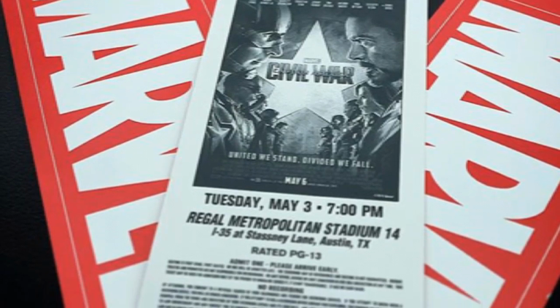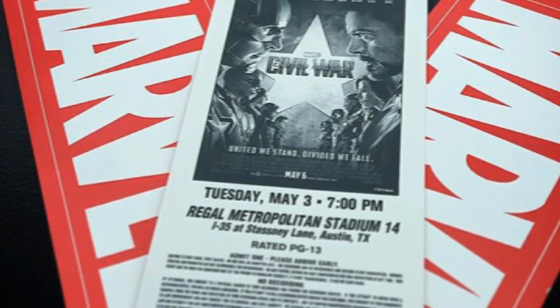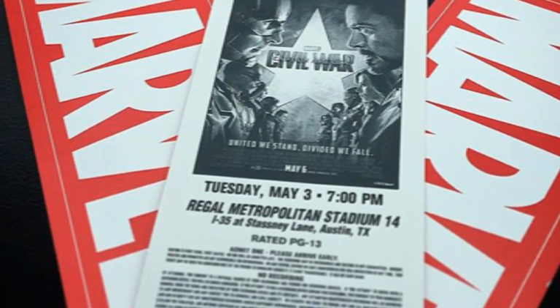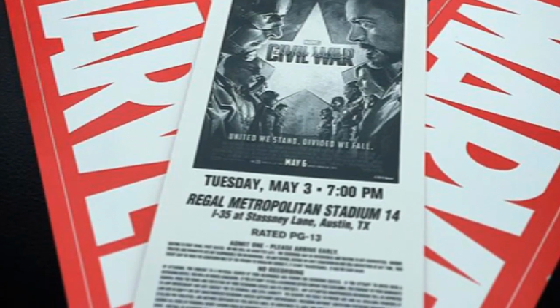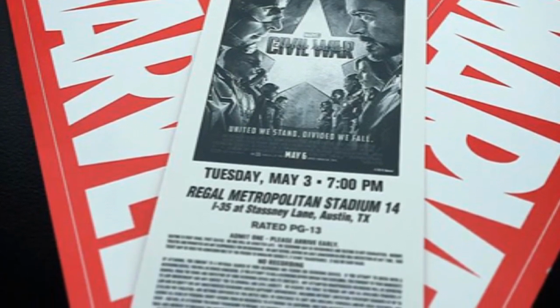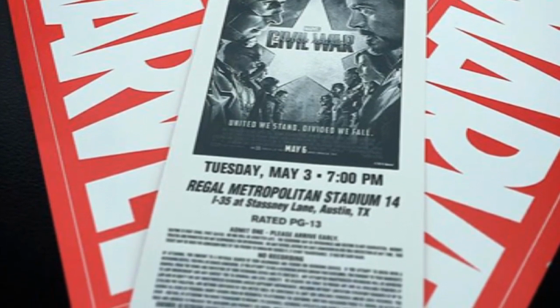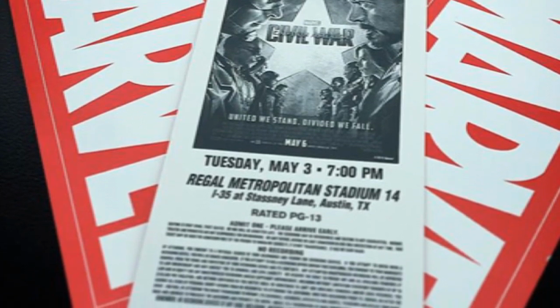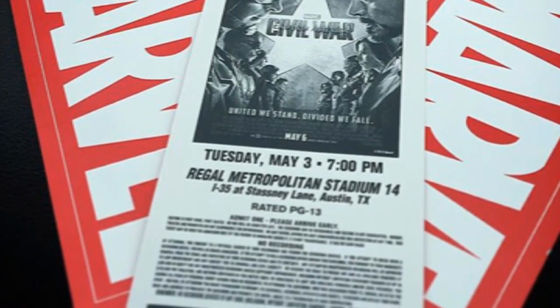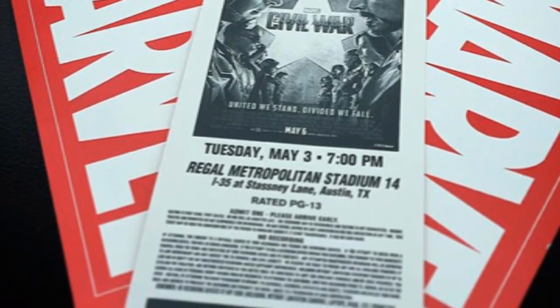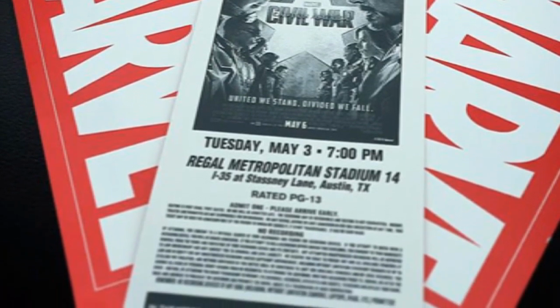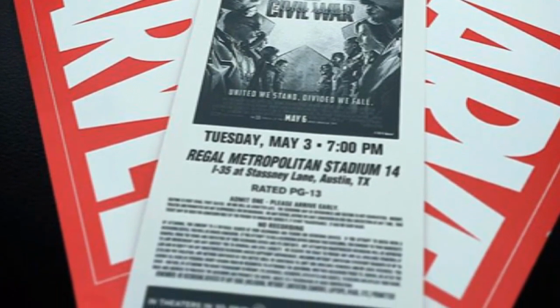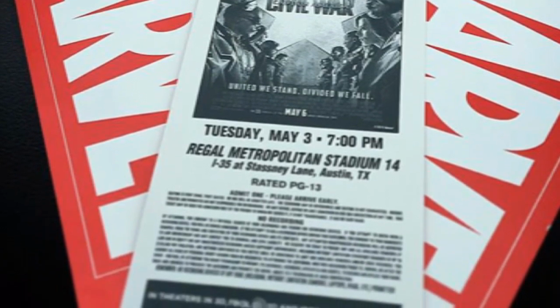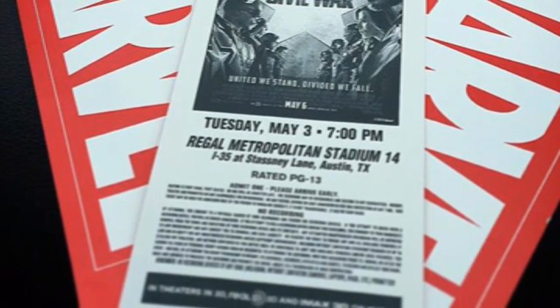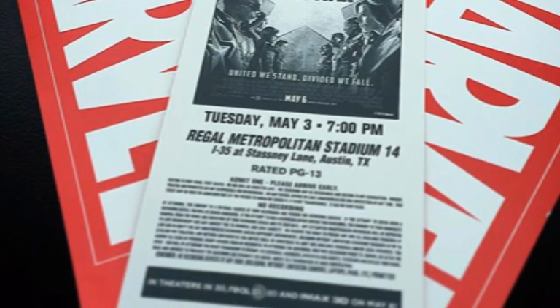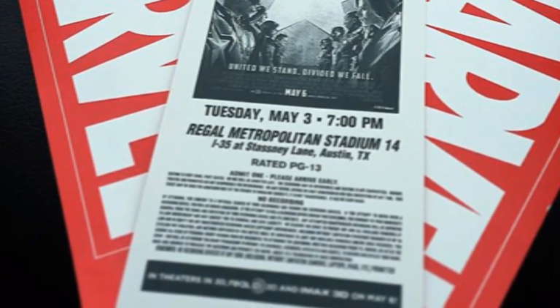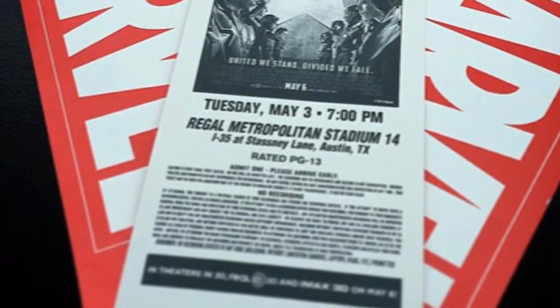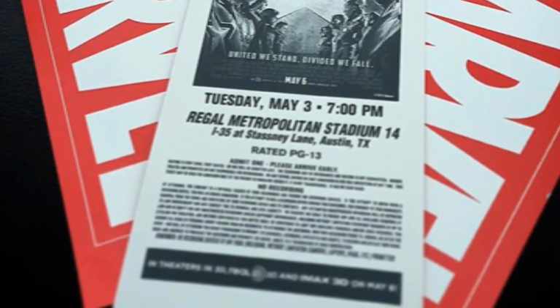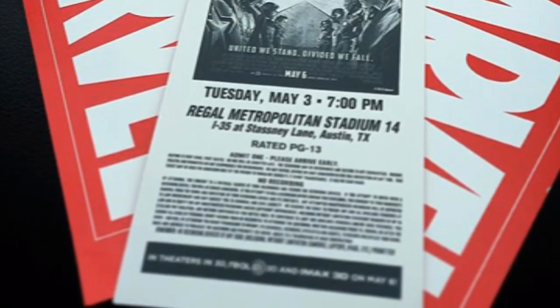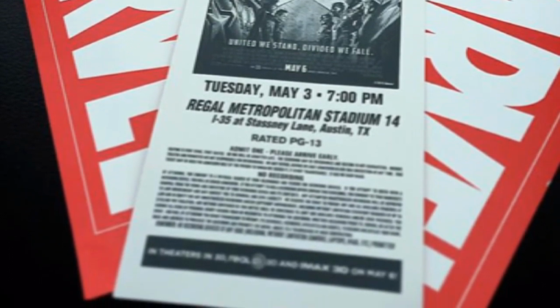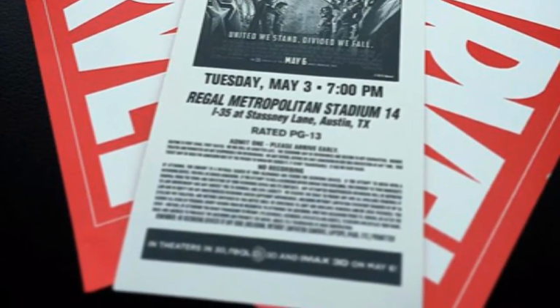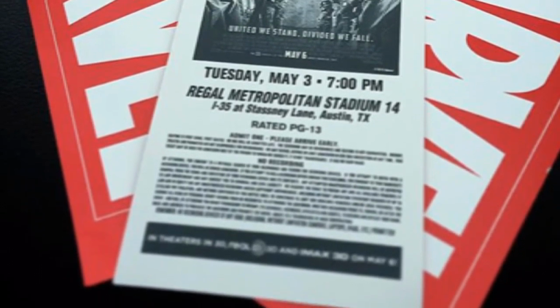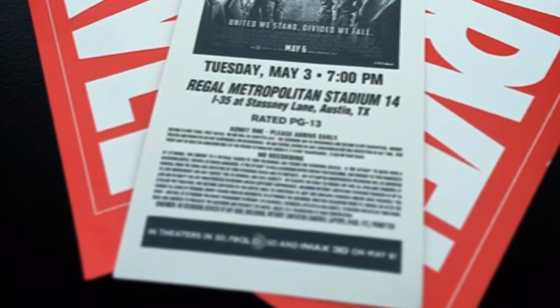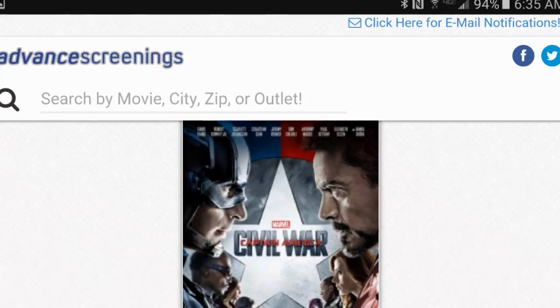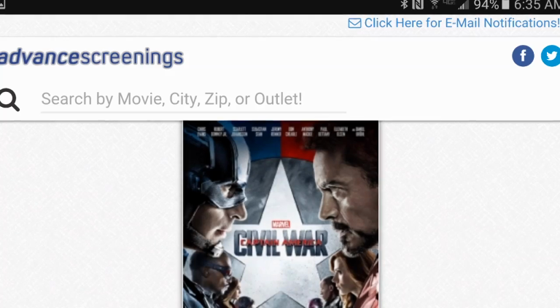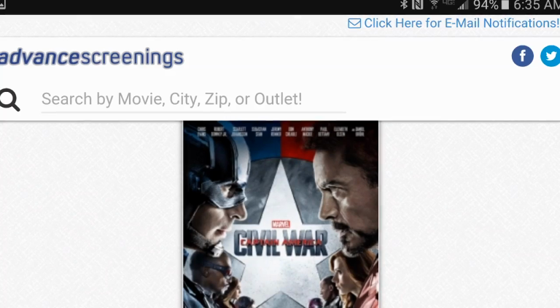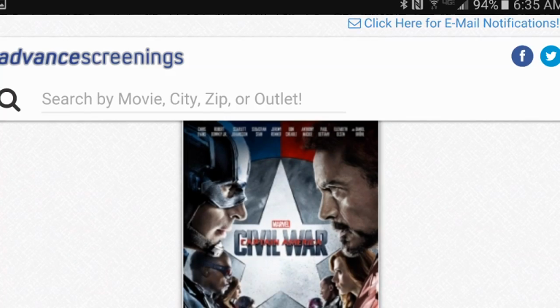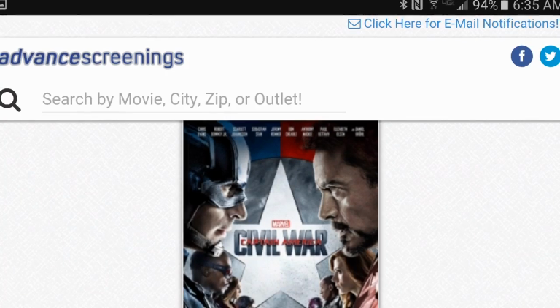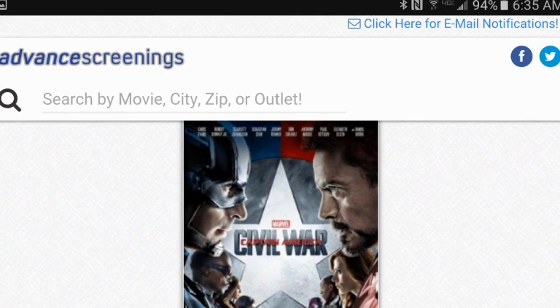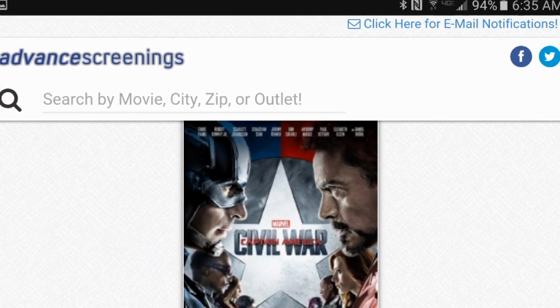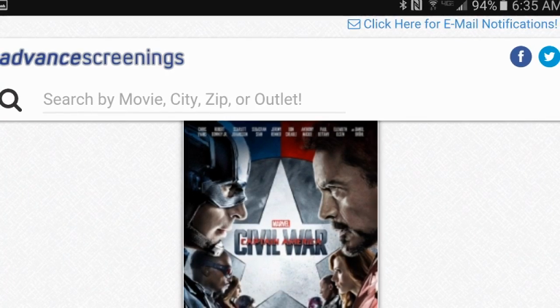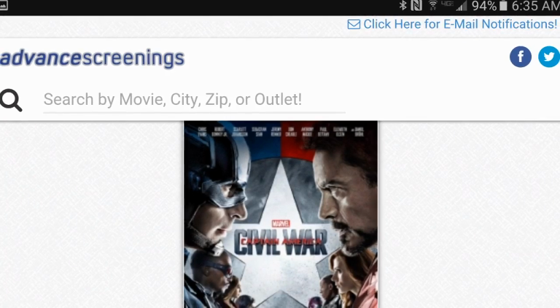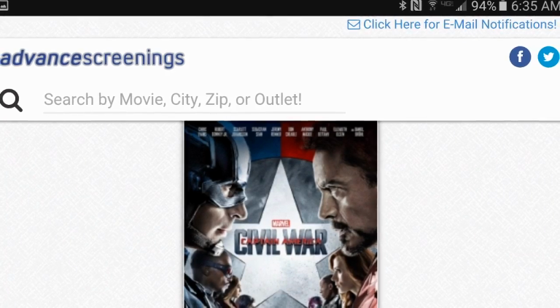What up dudes, it's your boy Isaac. Guess what I saw? Nothing, because we're about to talk about advanced screenings.